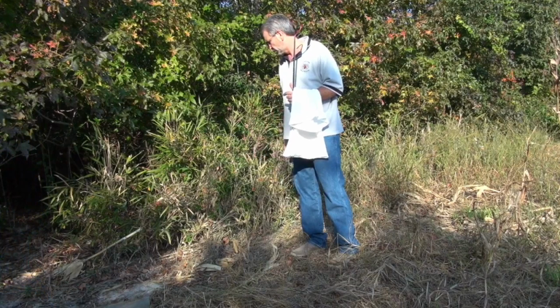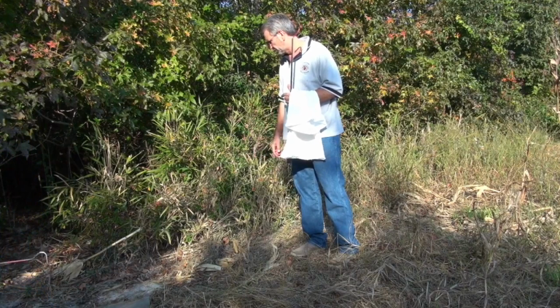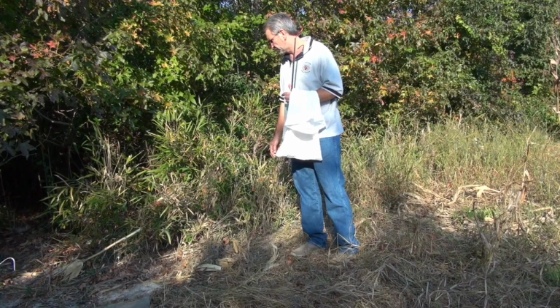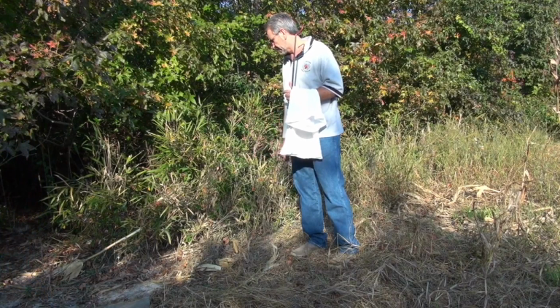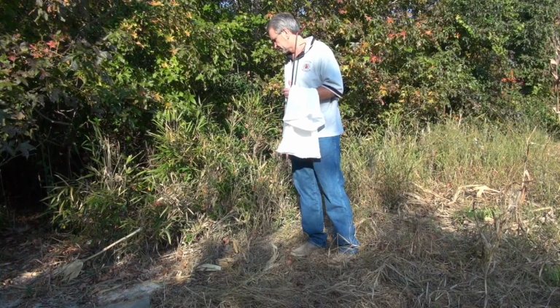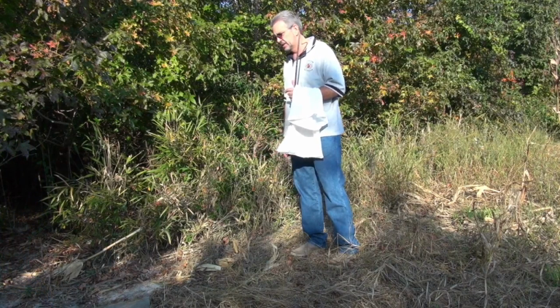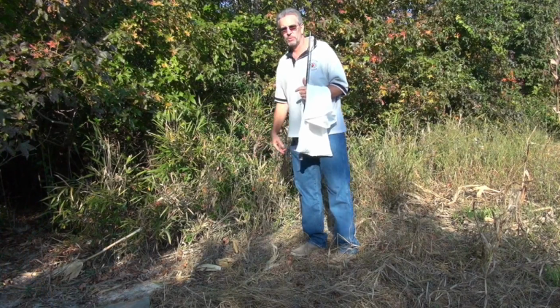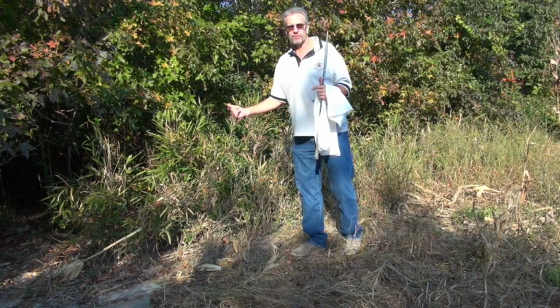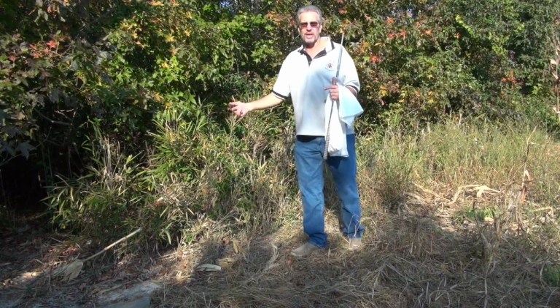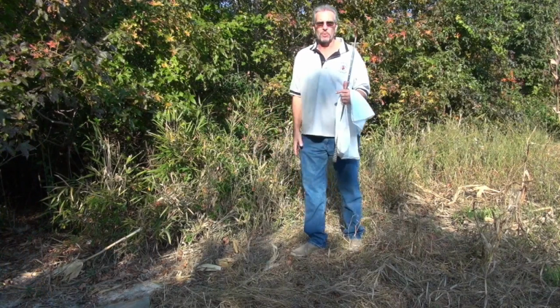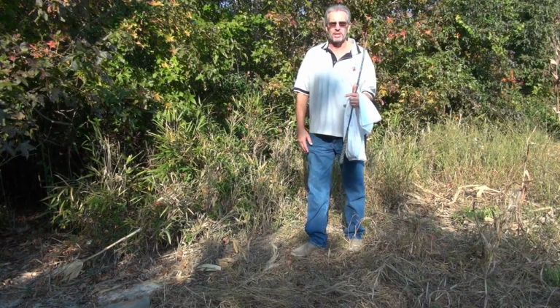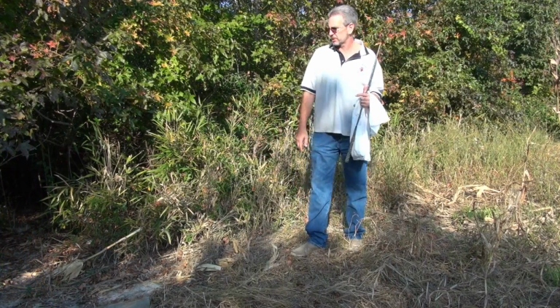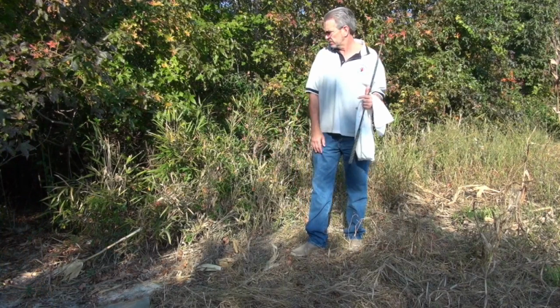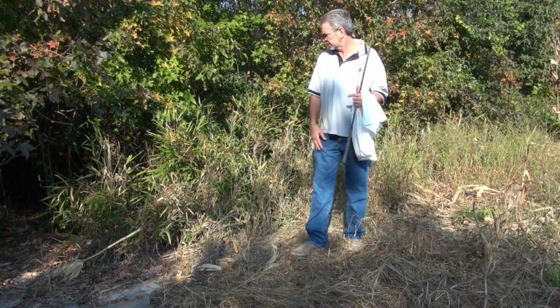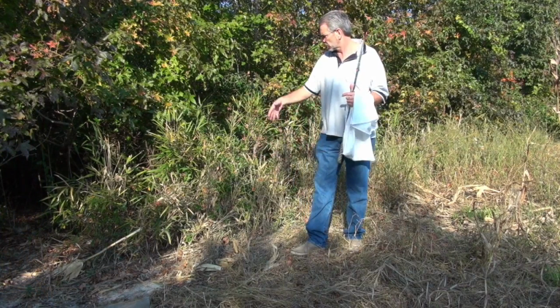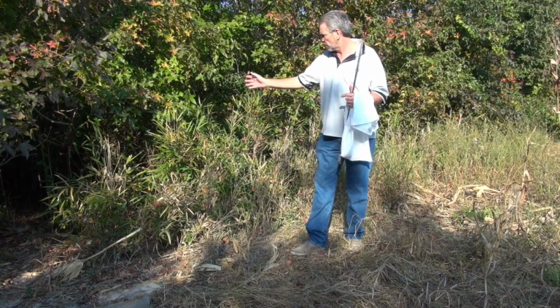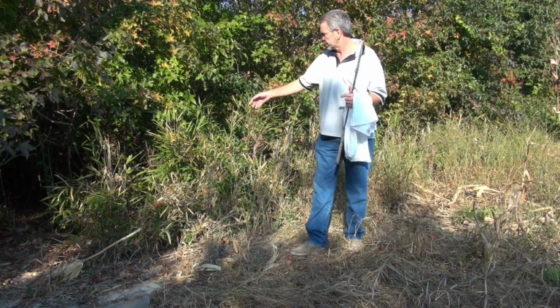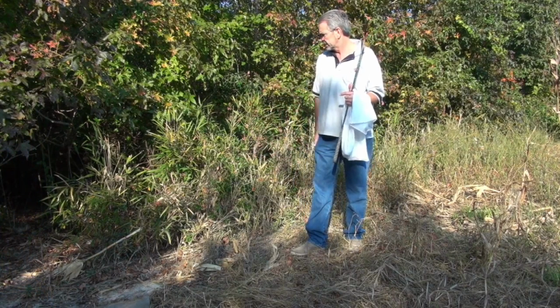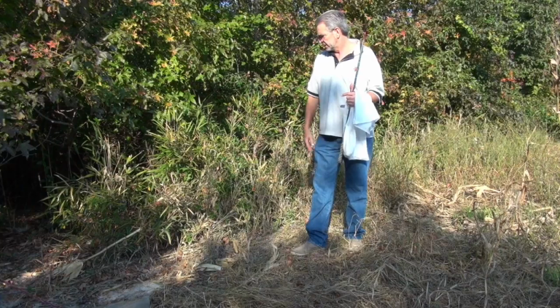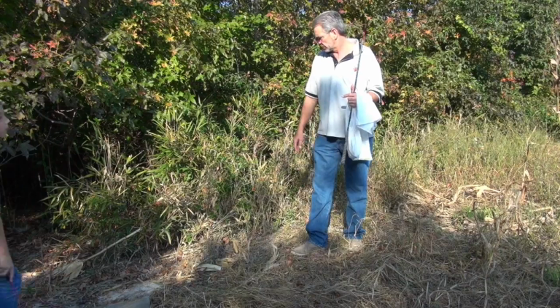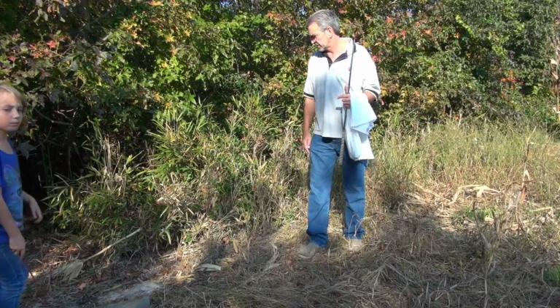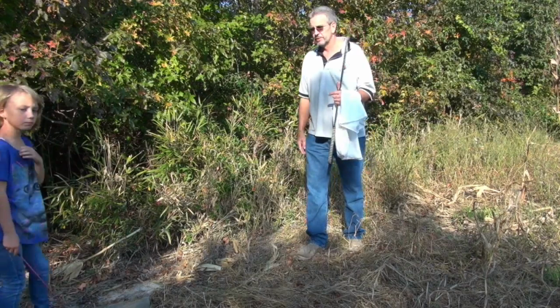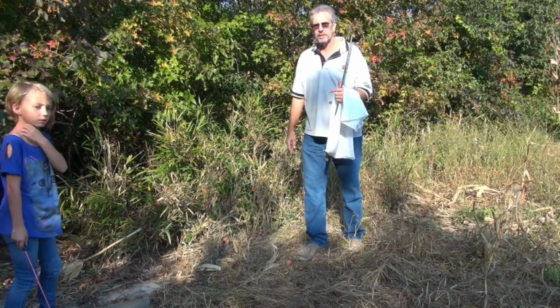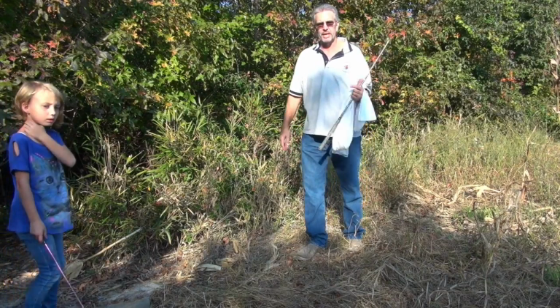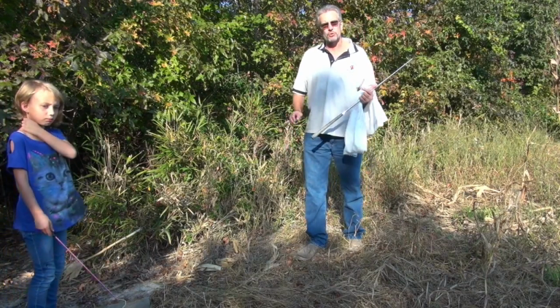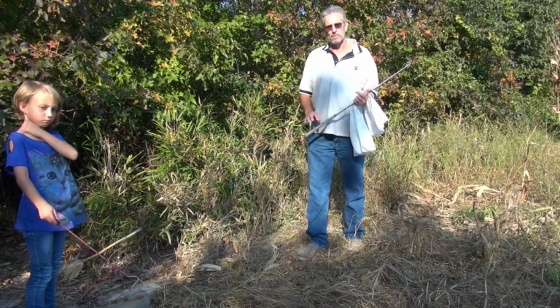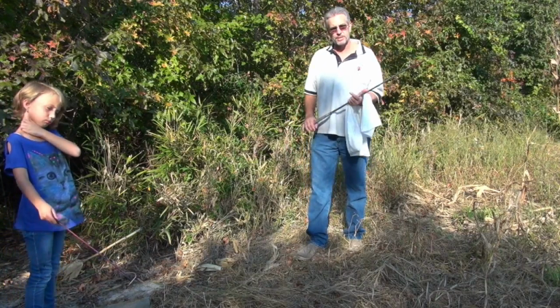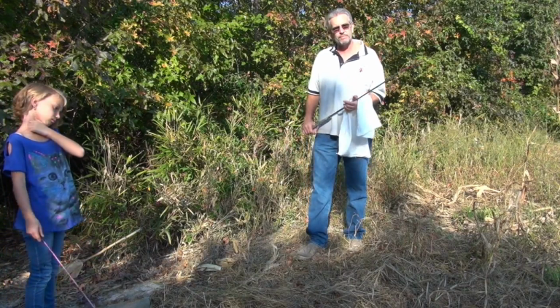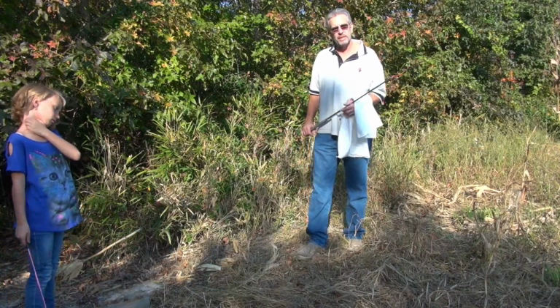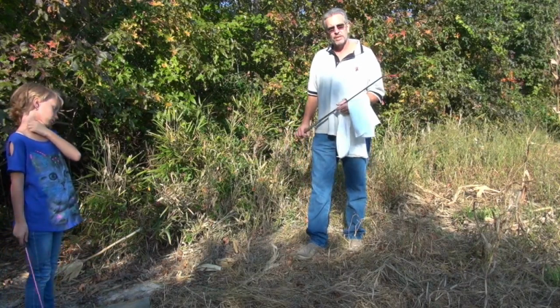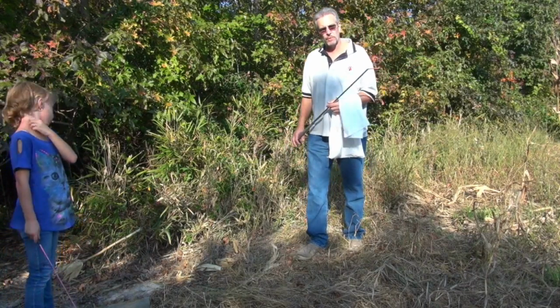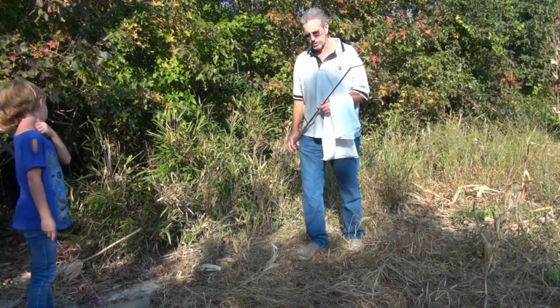Beautiful, beautiful animals. Well, they're free now. We're gonna let them go off and do what they do, and that is control mice. Thank you for watching.